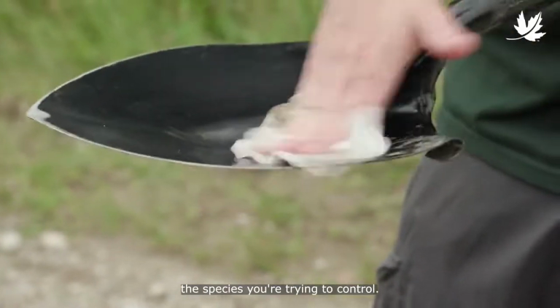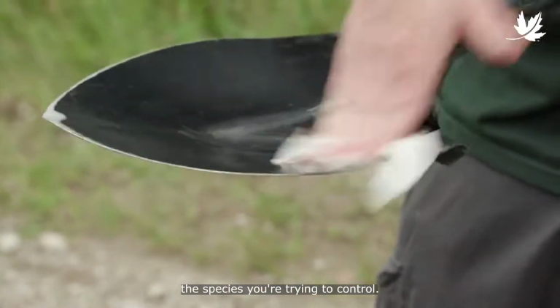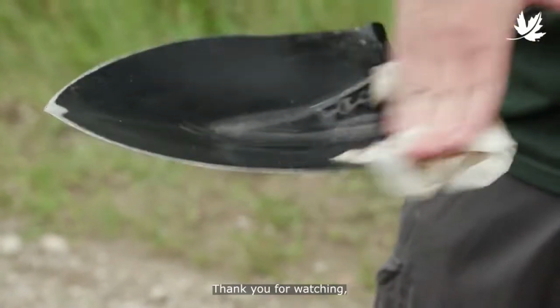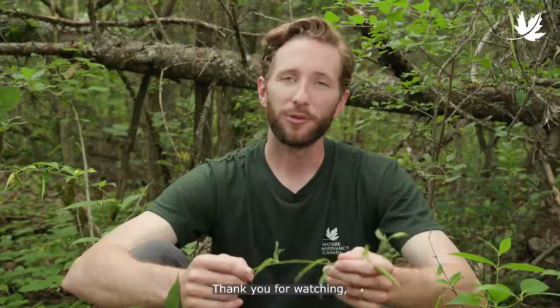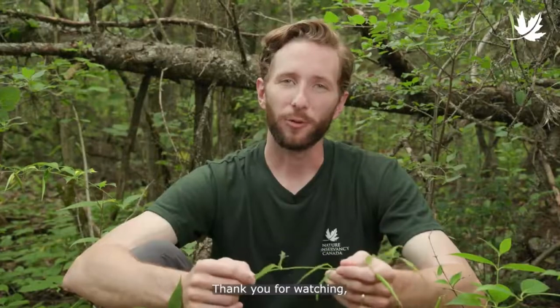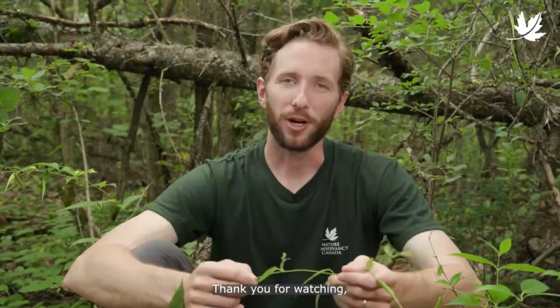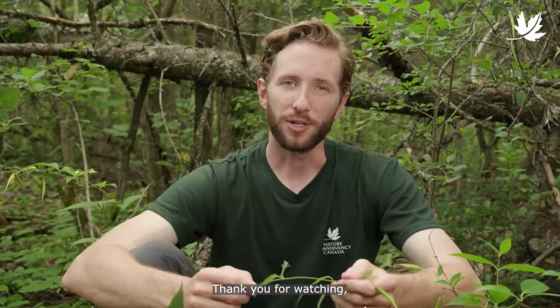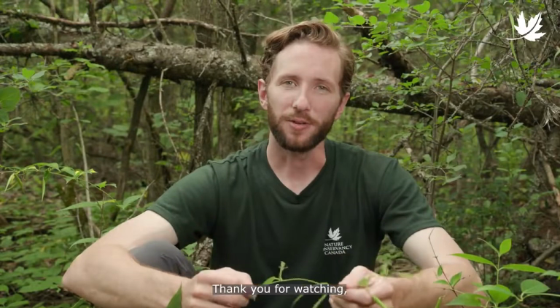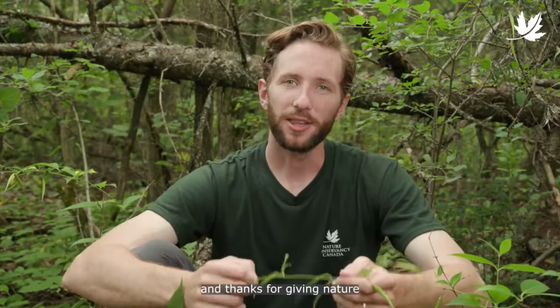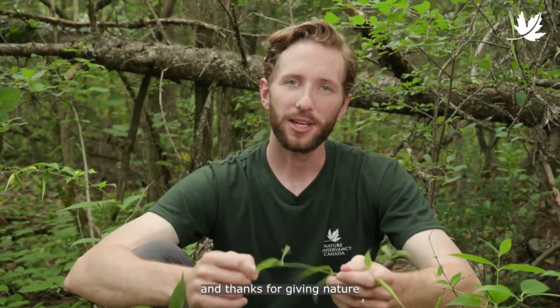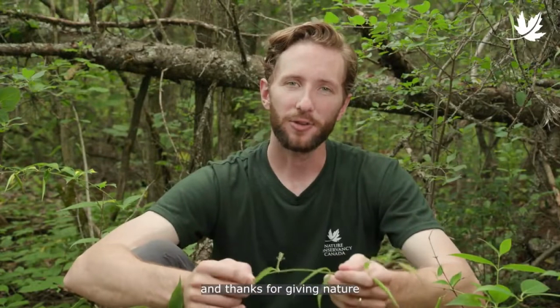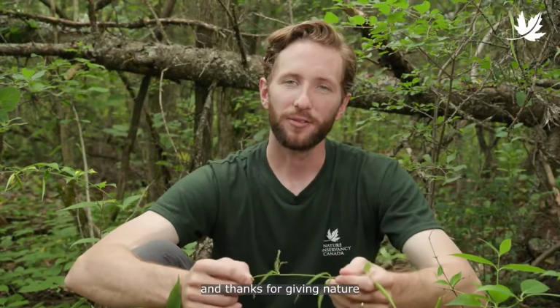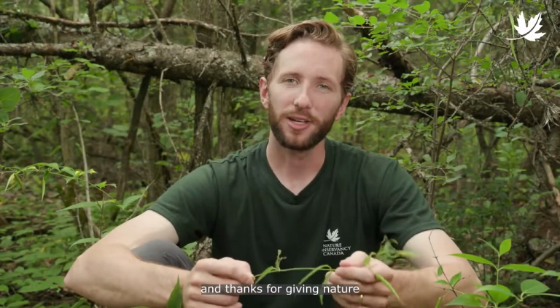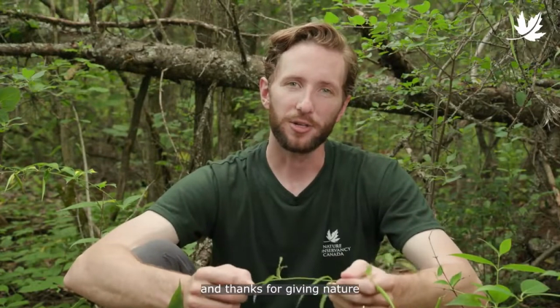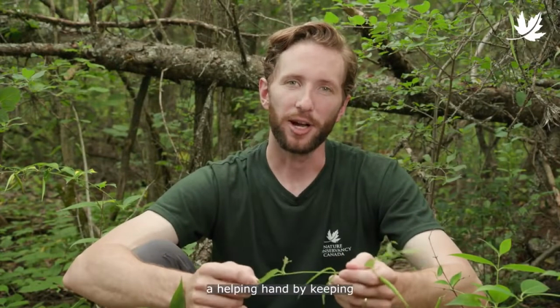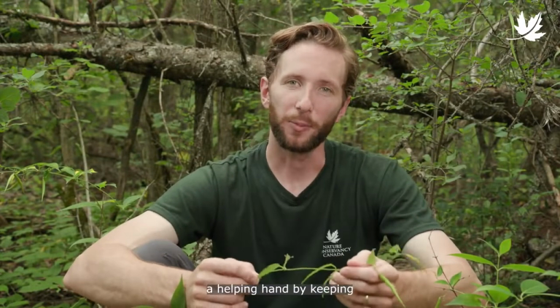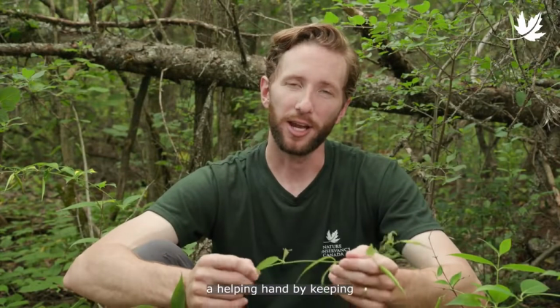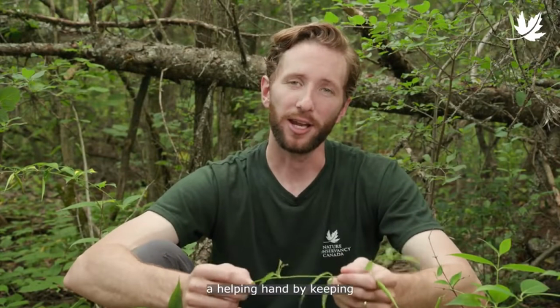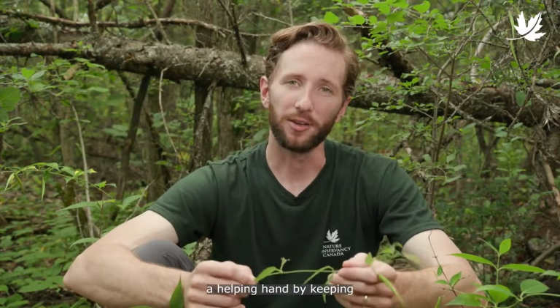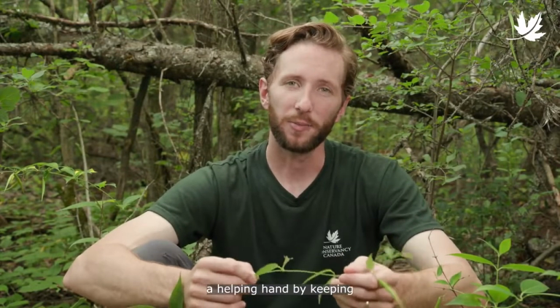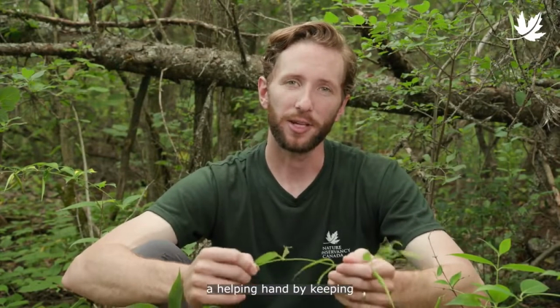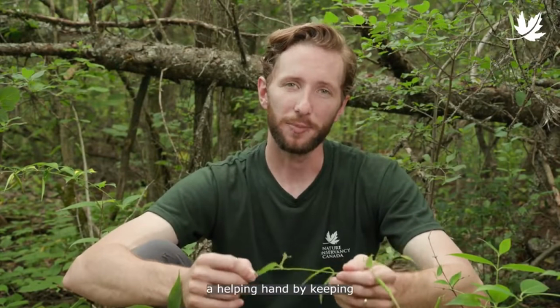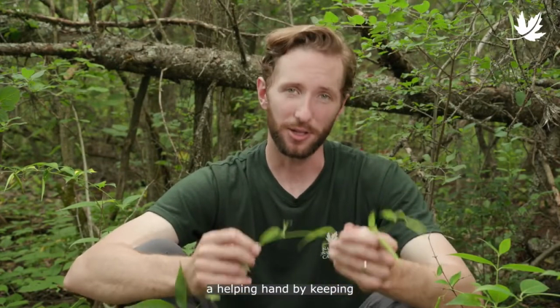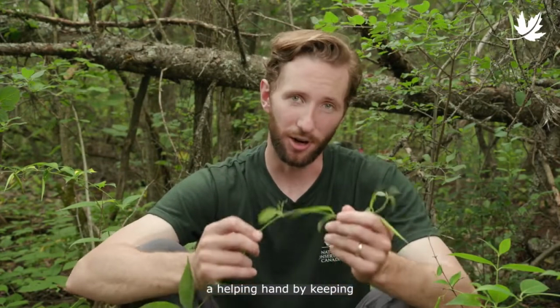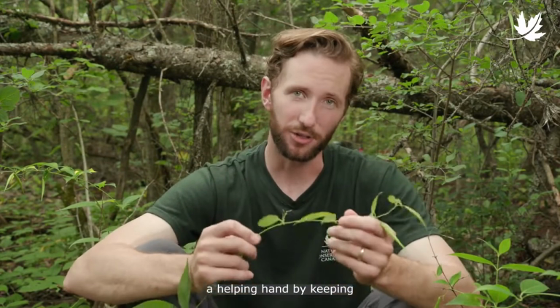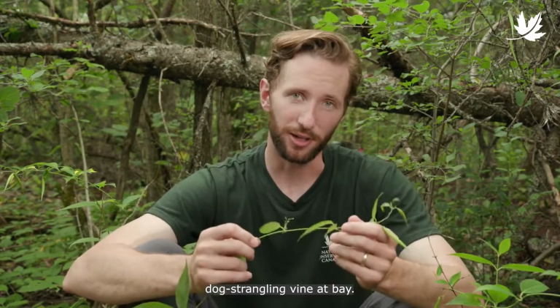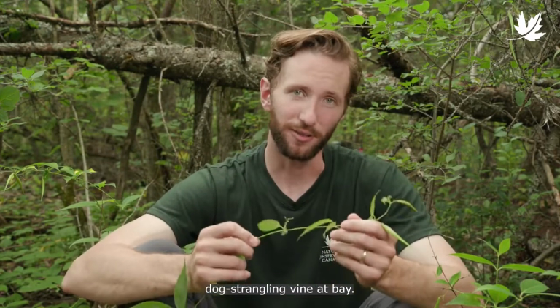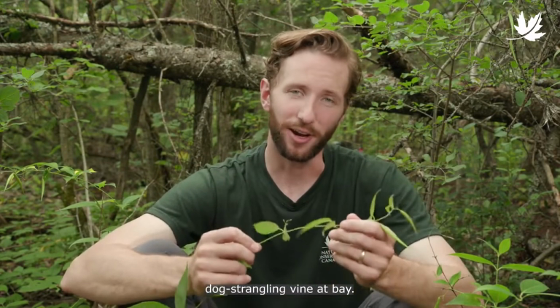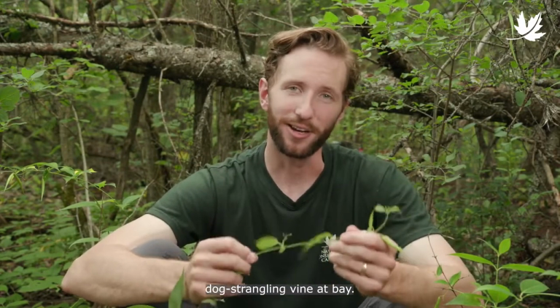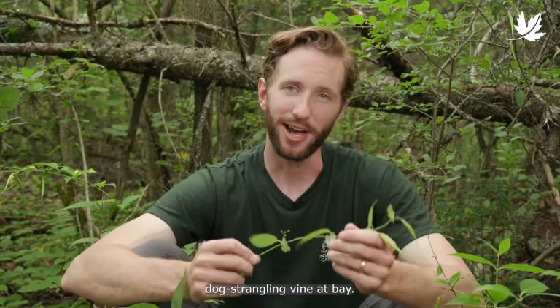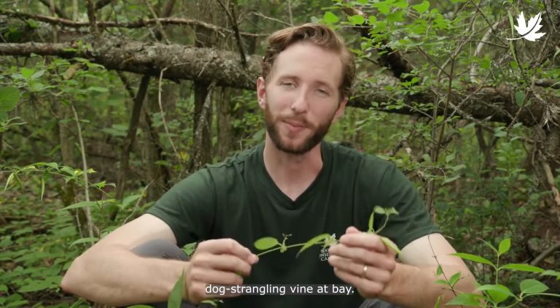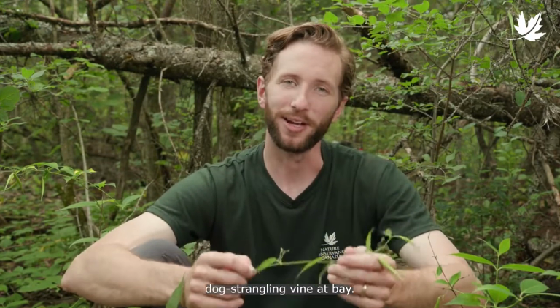Thank you for watching, and thanks for giving nature a helping hand by keeping dog strangling vine at bay.